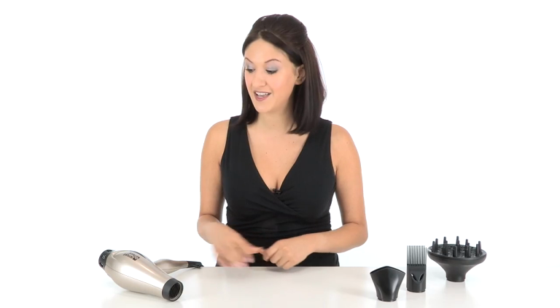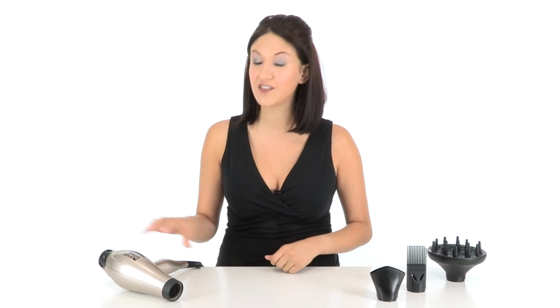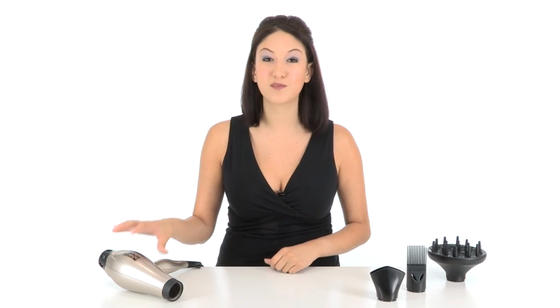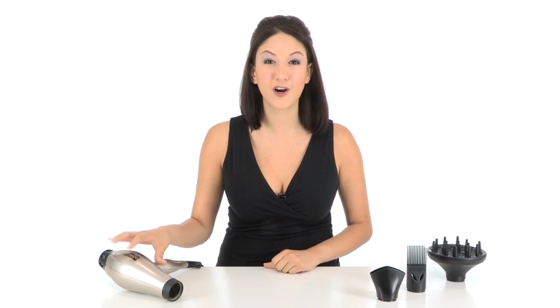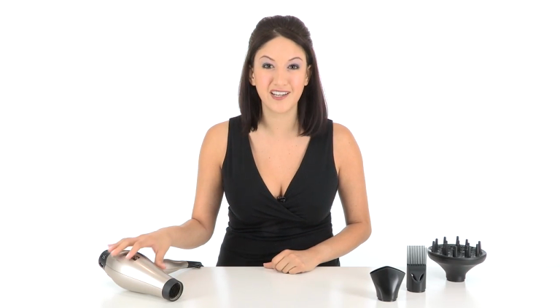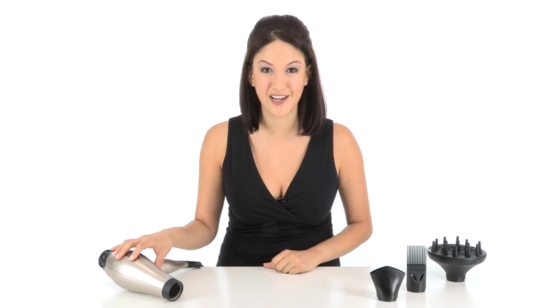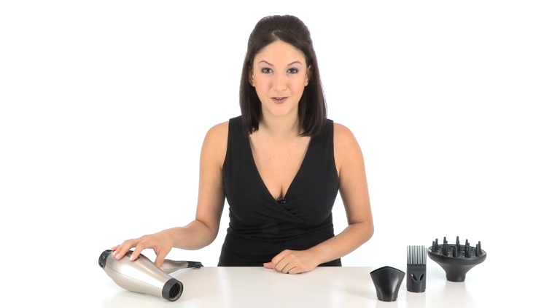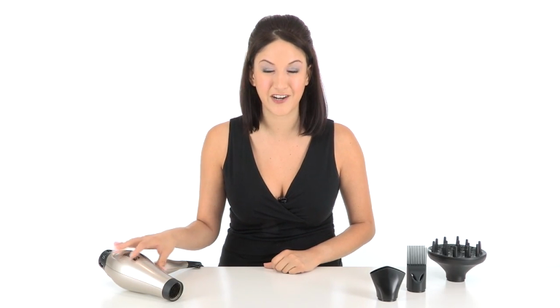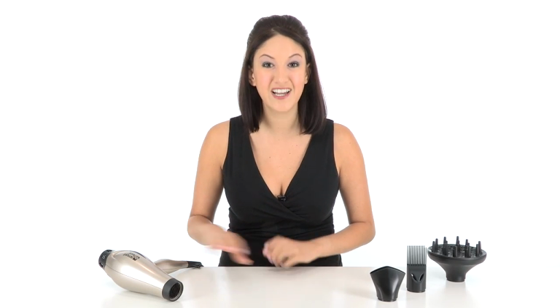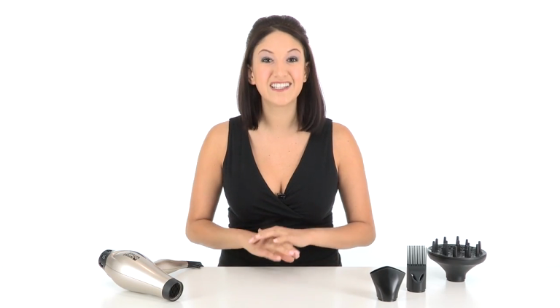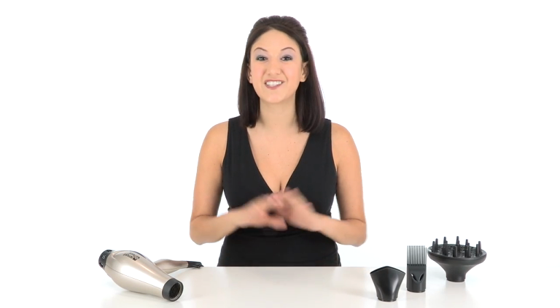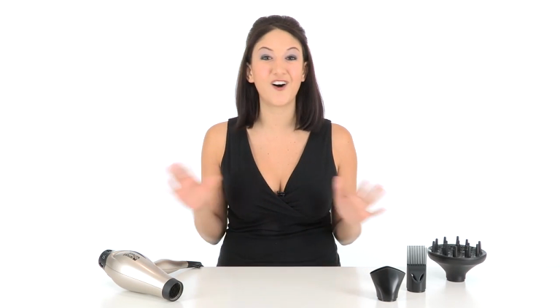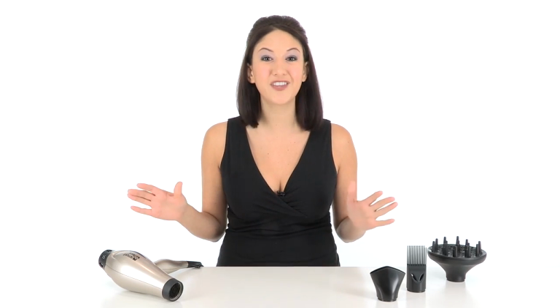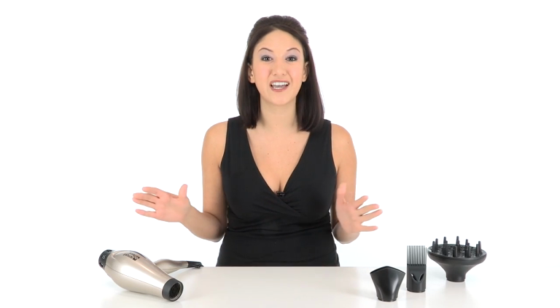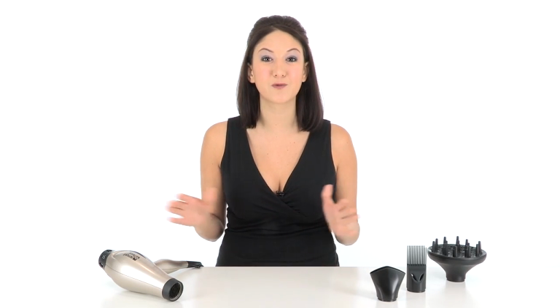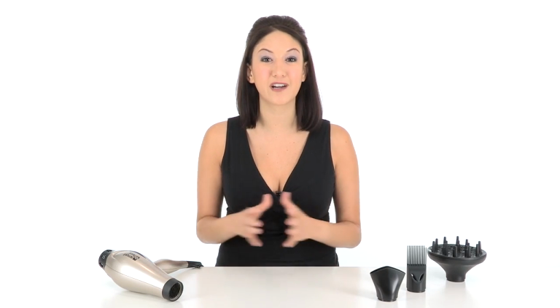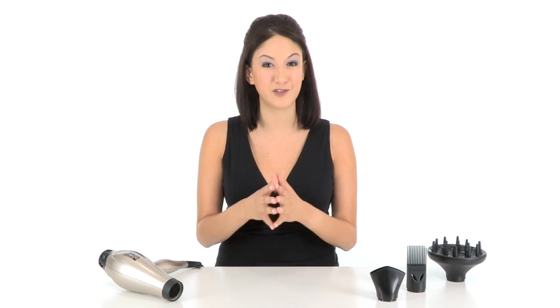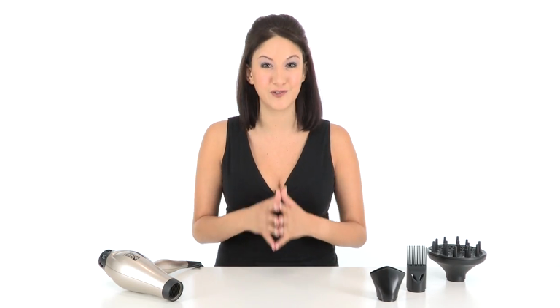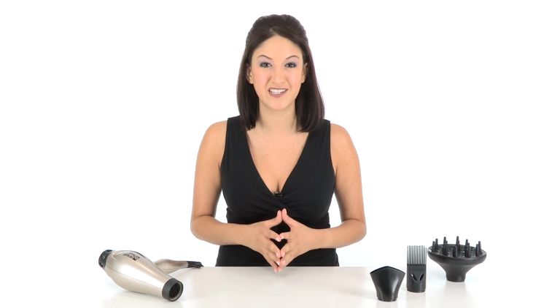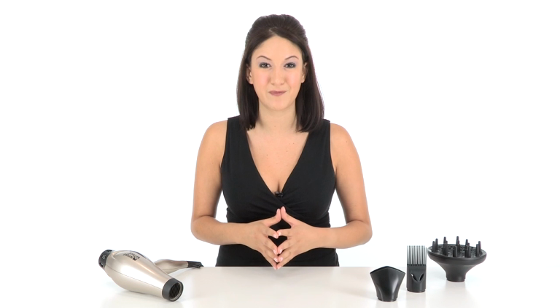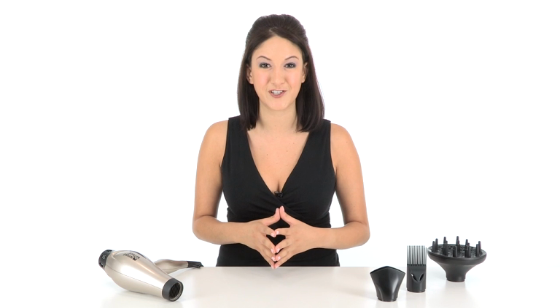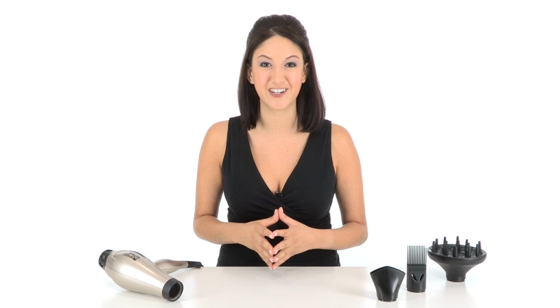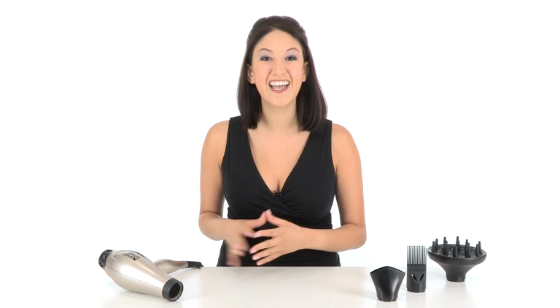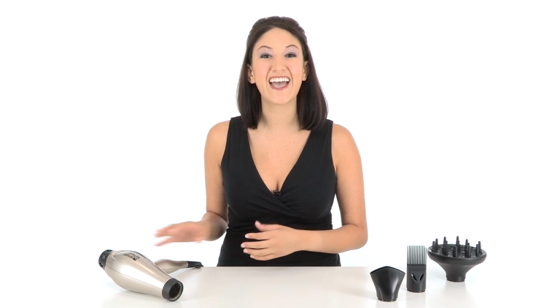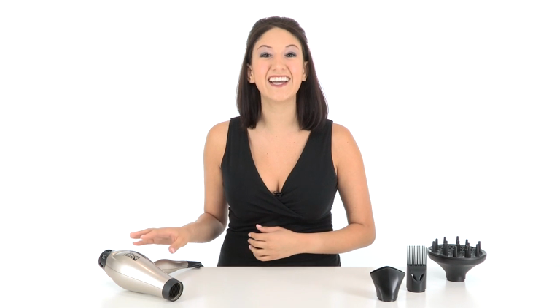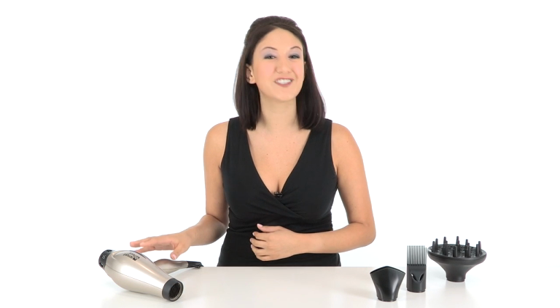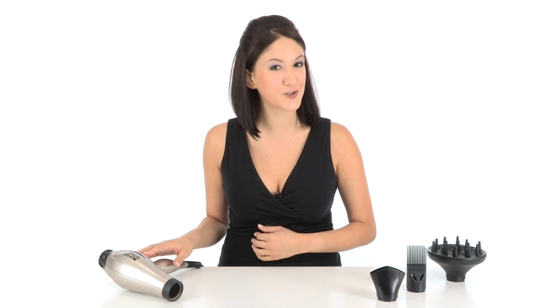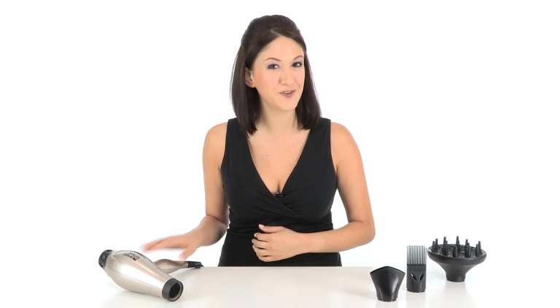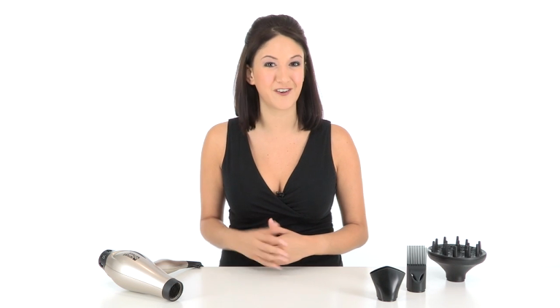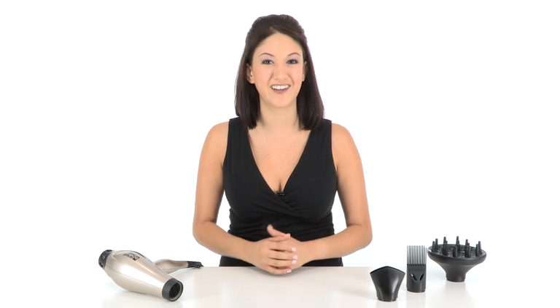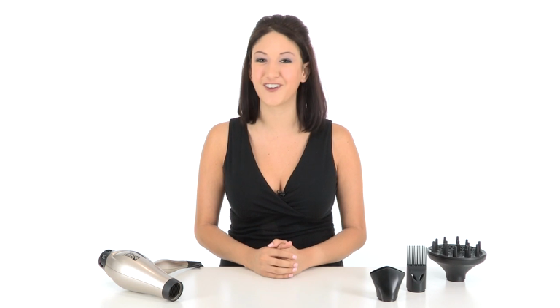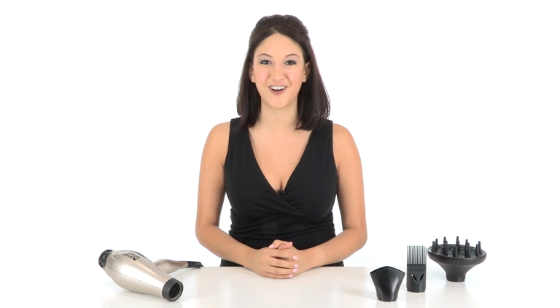The Smart Heat Hair Dryer takes all the guesswork out of choosing a temperature and it's truly great for all hair types.